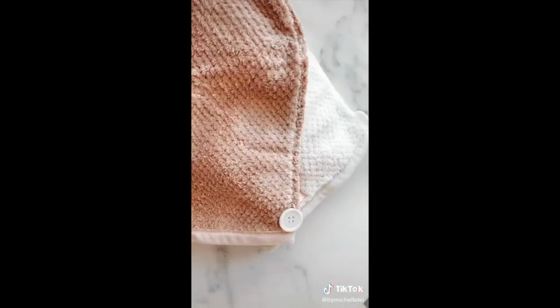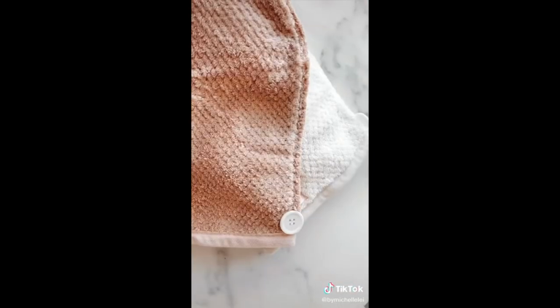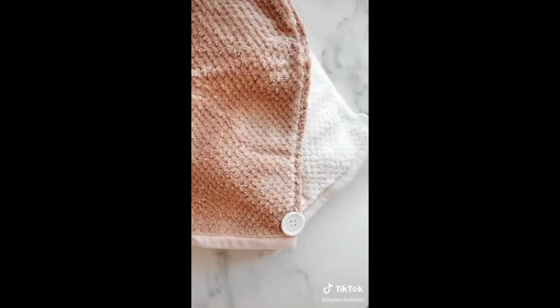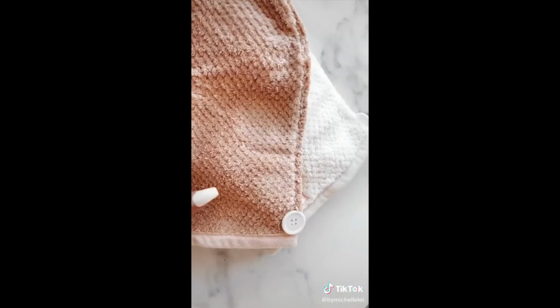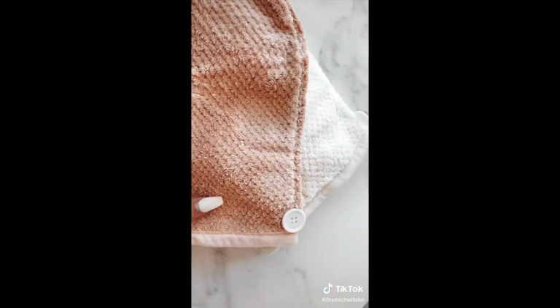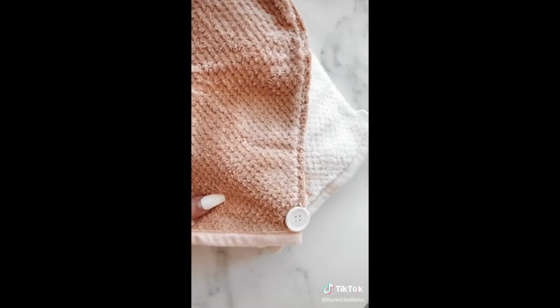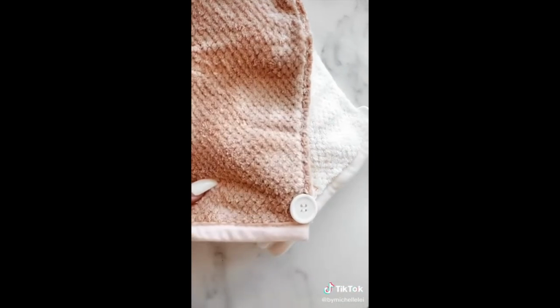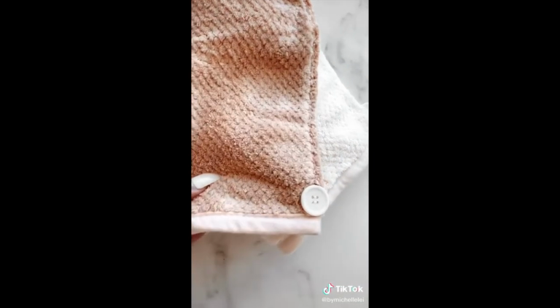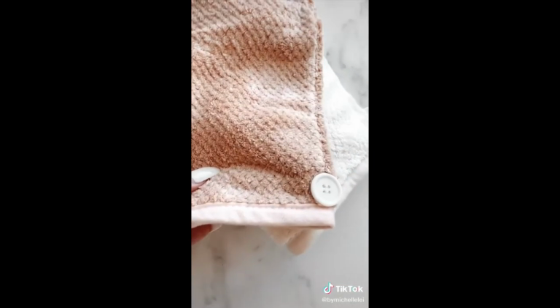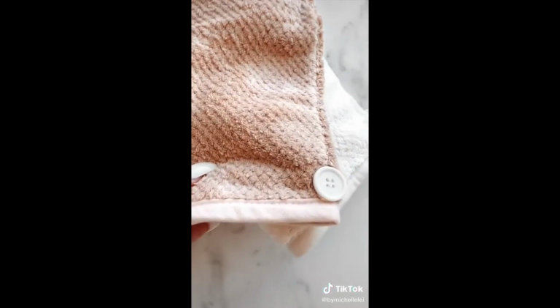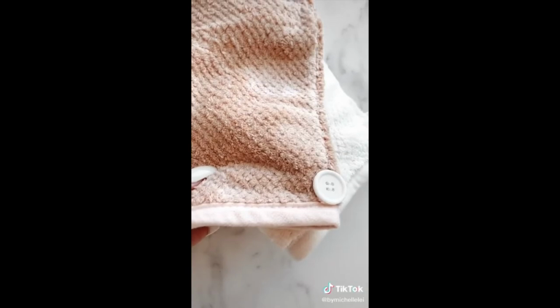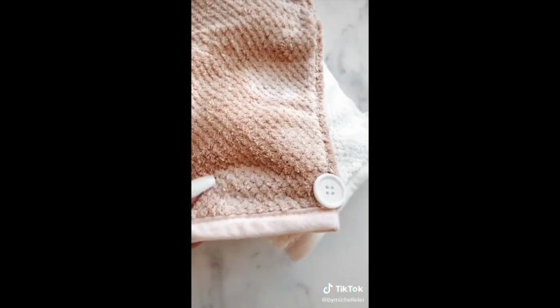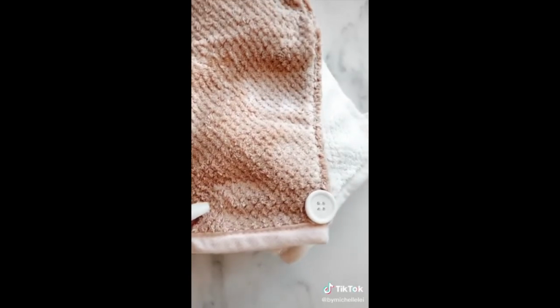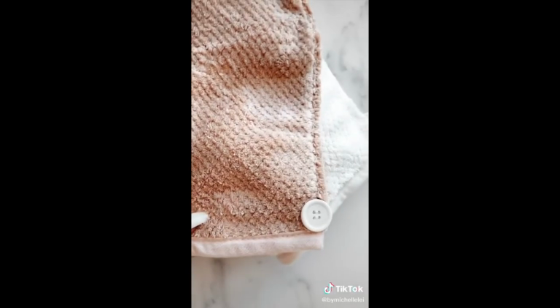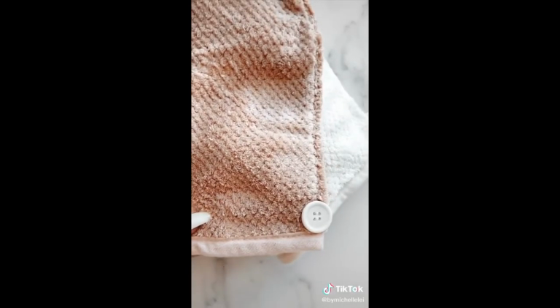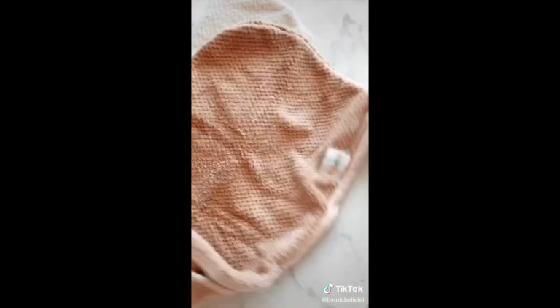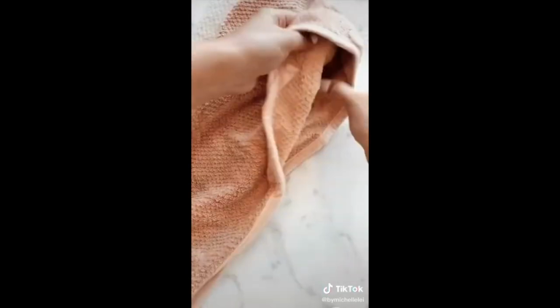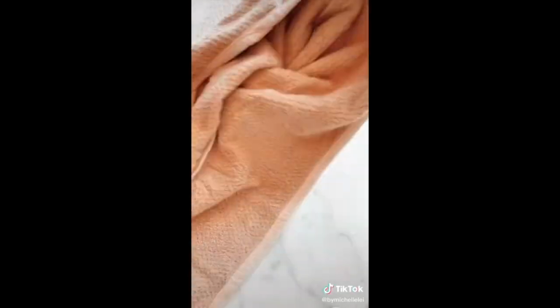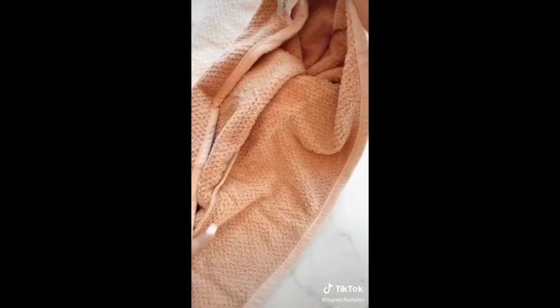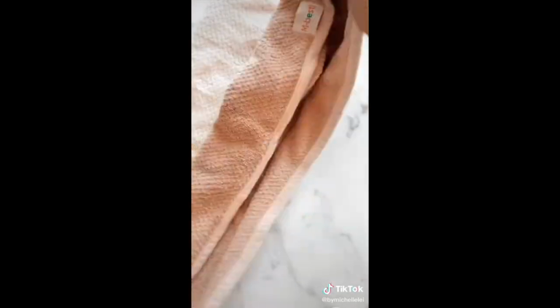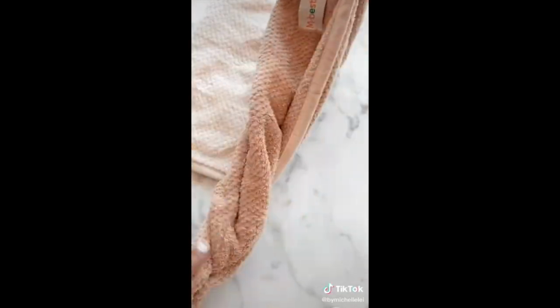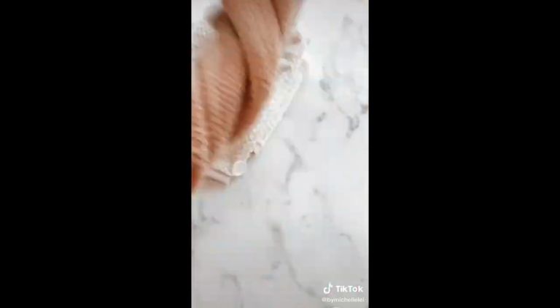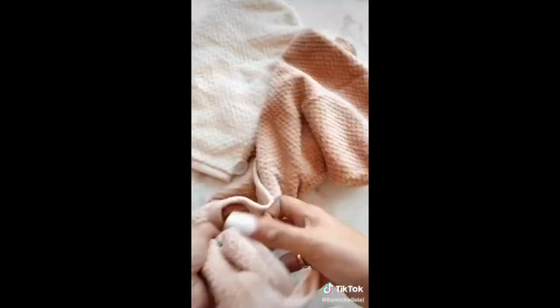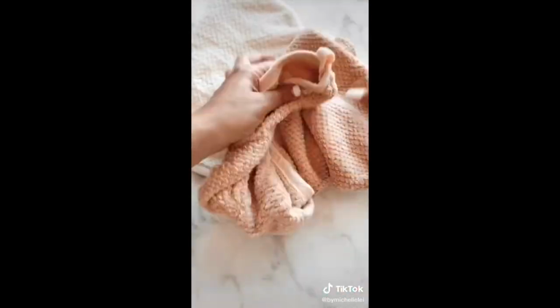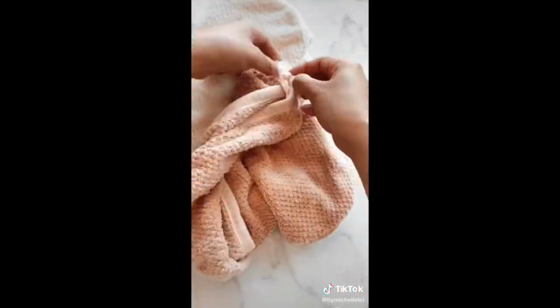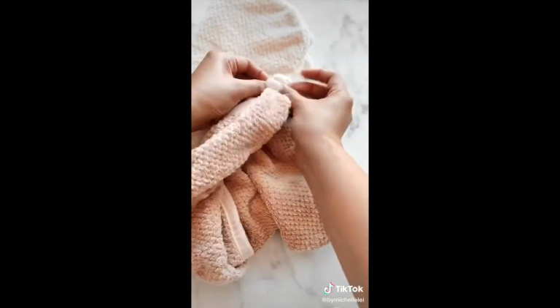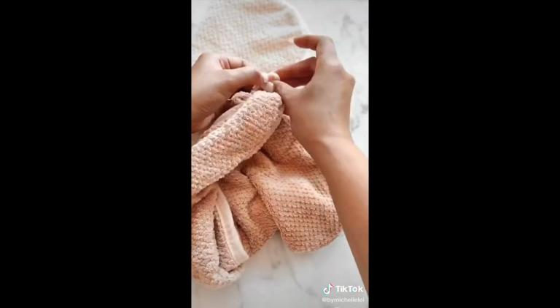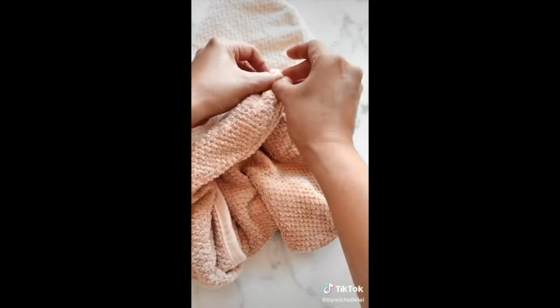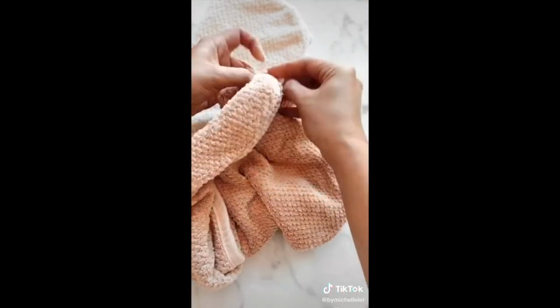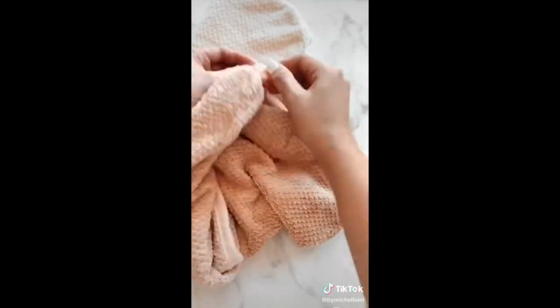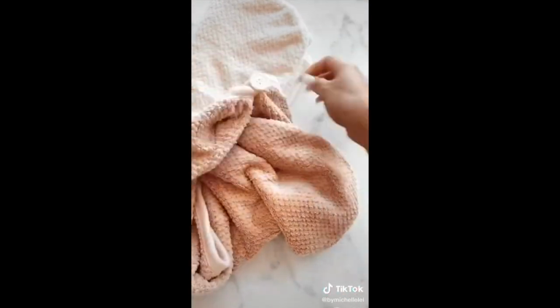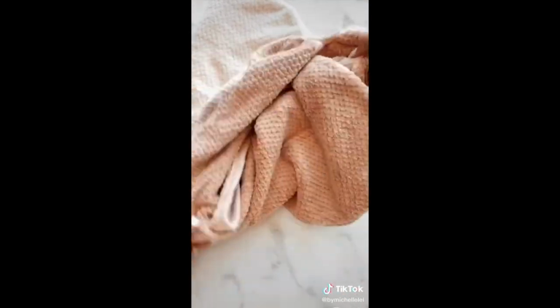Lastly are these microfiber towels that are super soft and gentle on your hair. You wrap your hair as normal and use the button in the back to secure it in place.